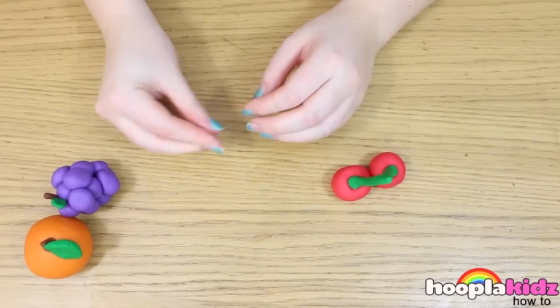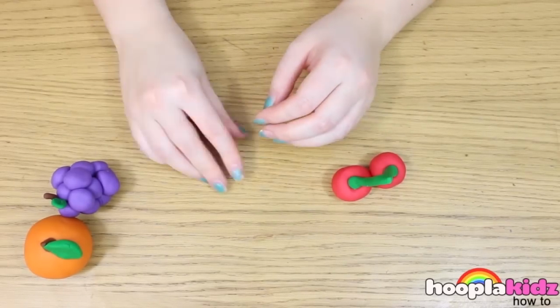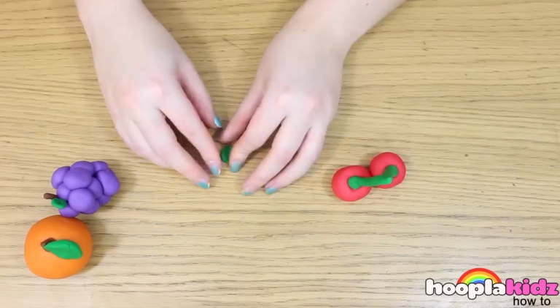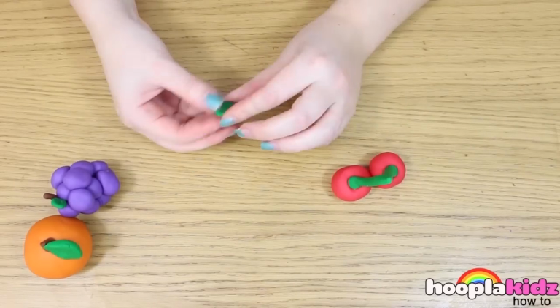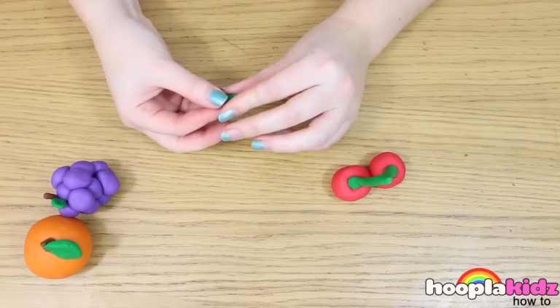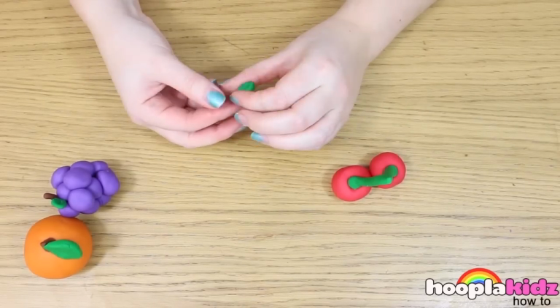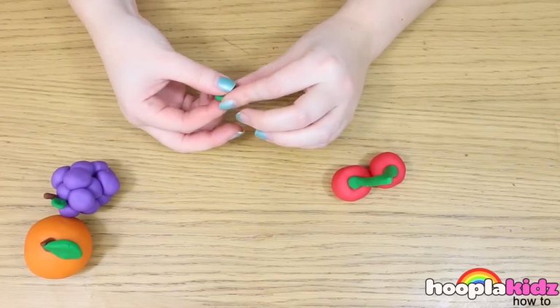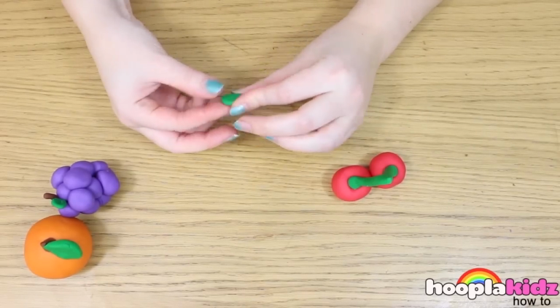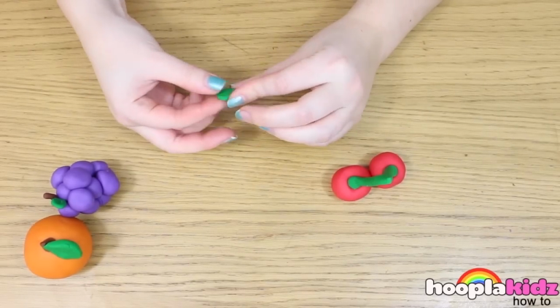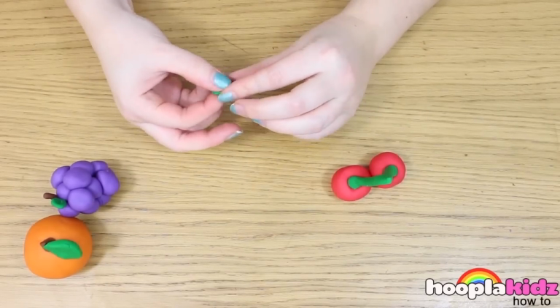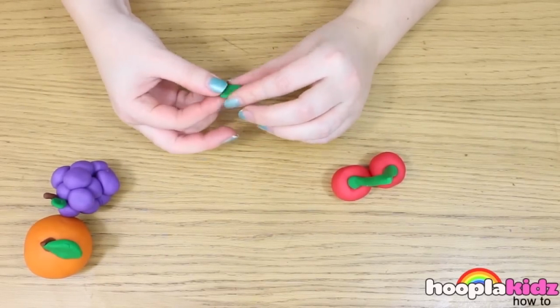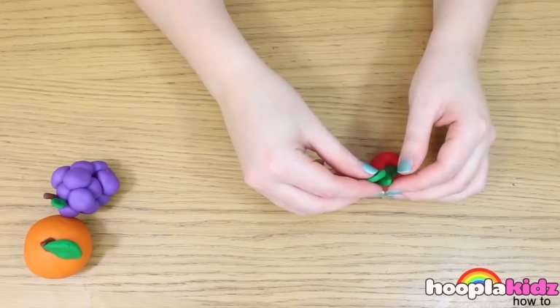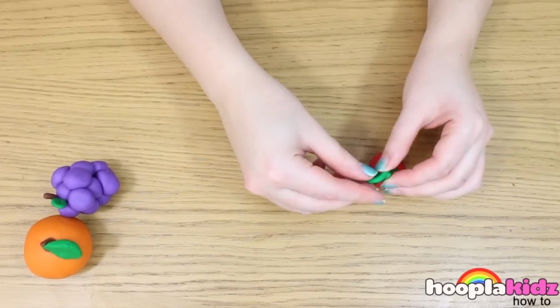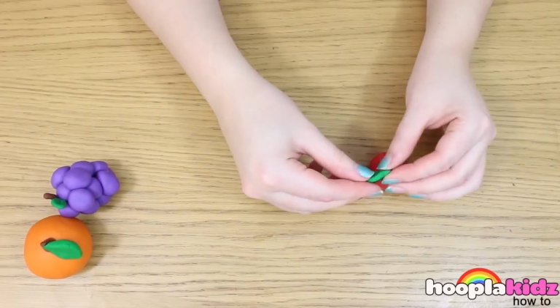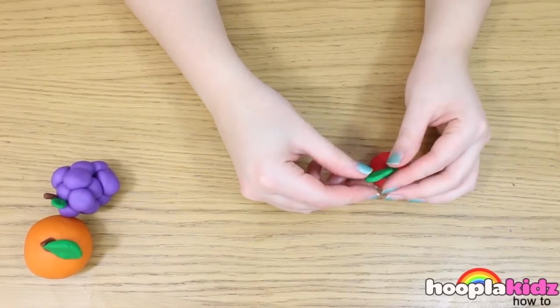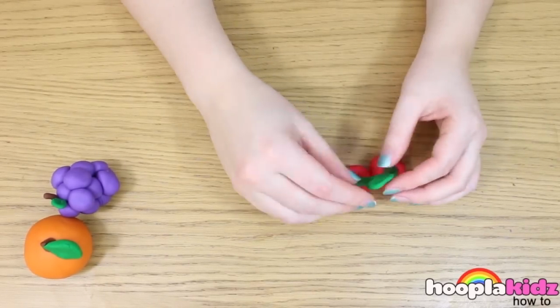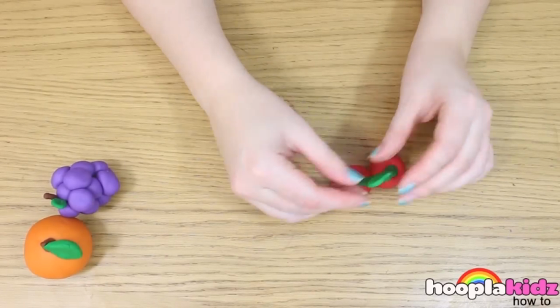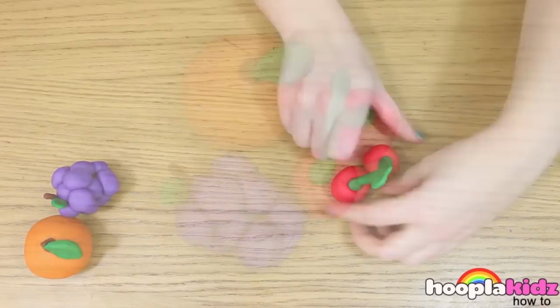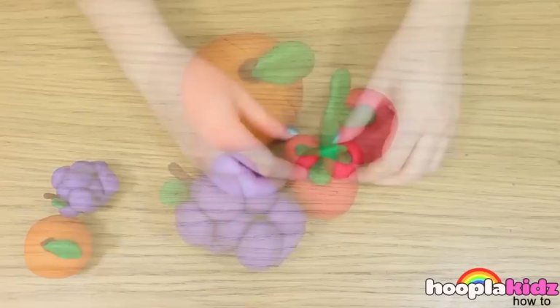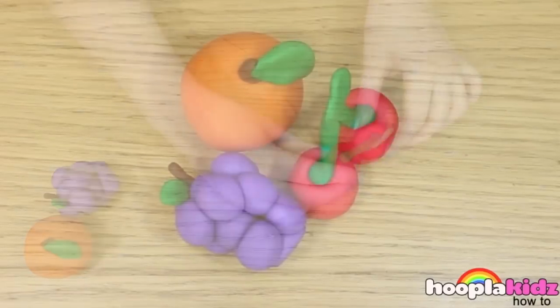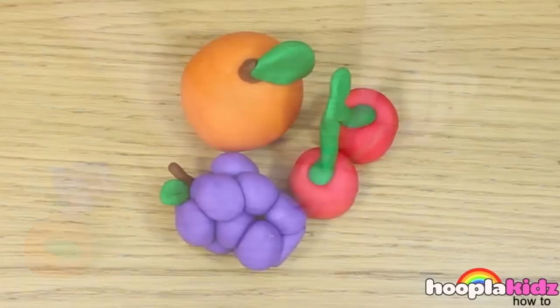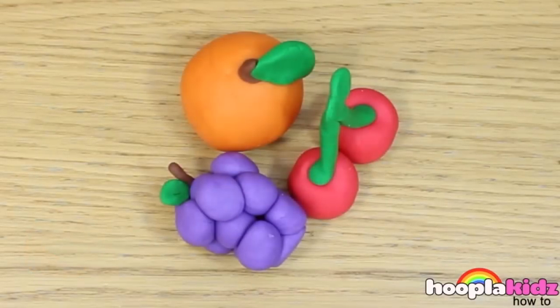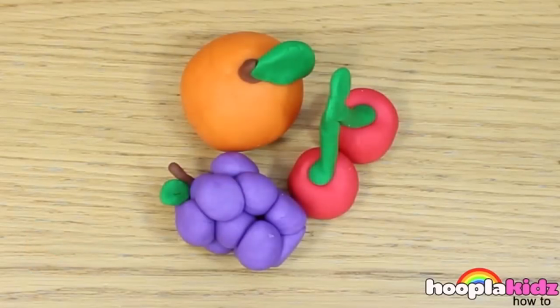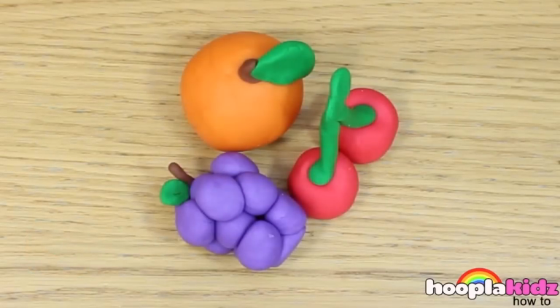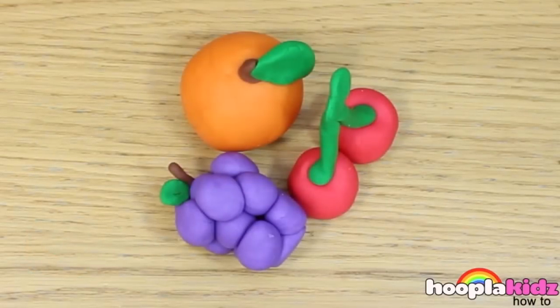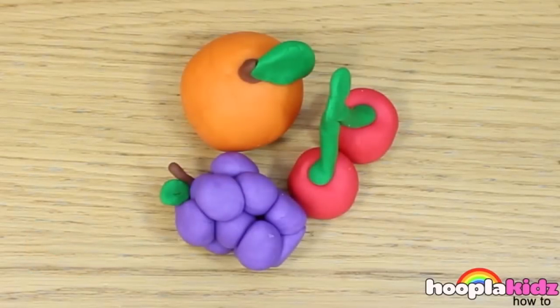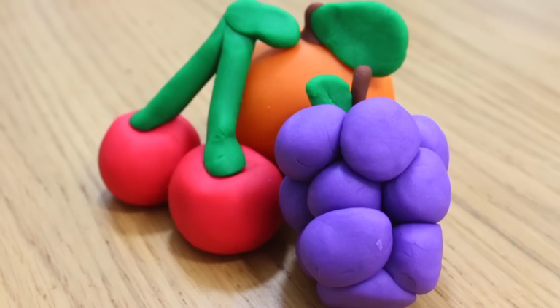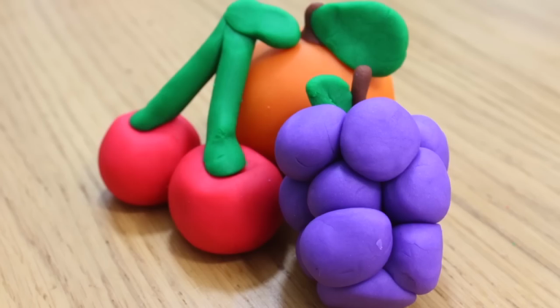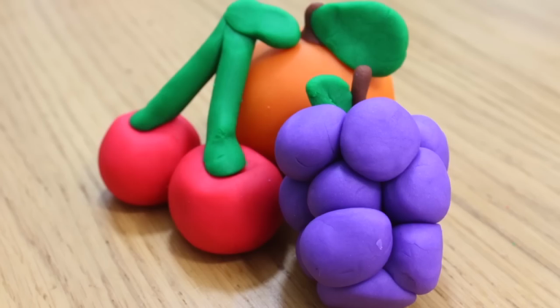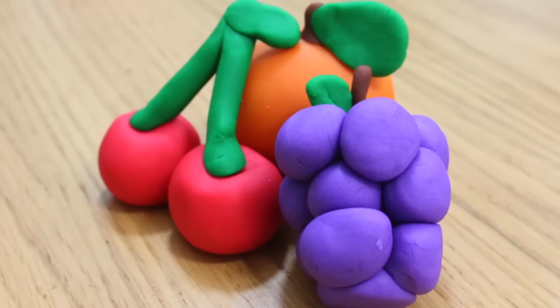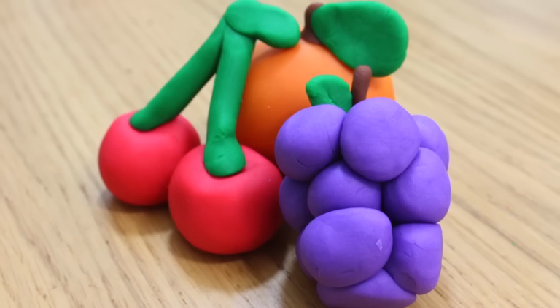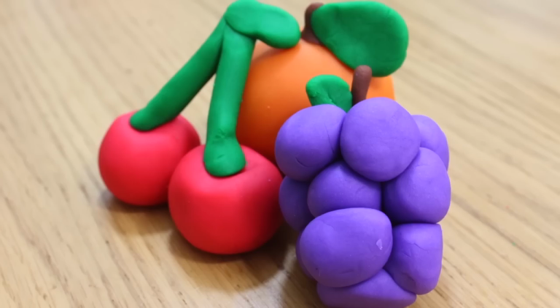Don't forget to add a leaf. And there you have it — that's how you make fruit out of Play-Doh.